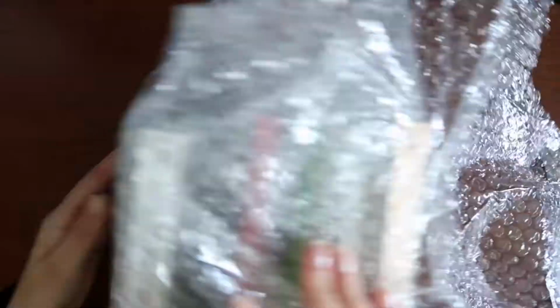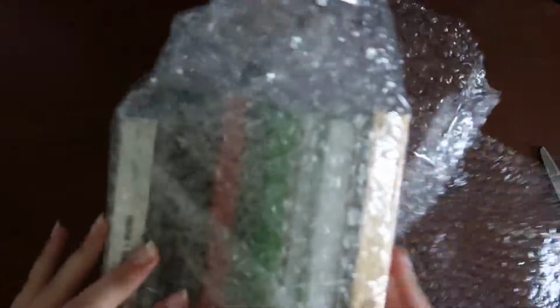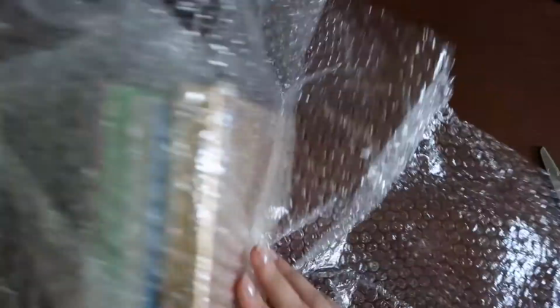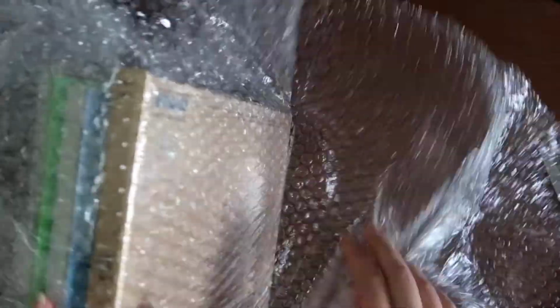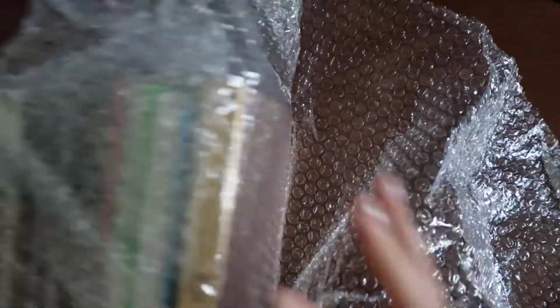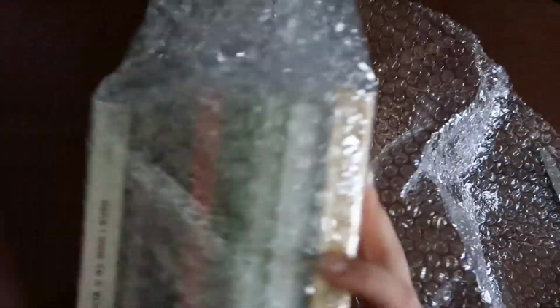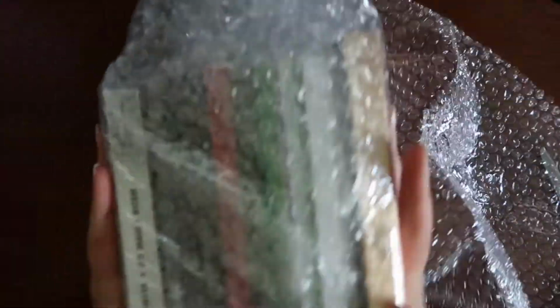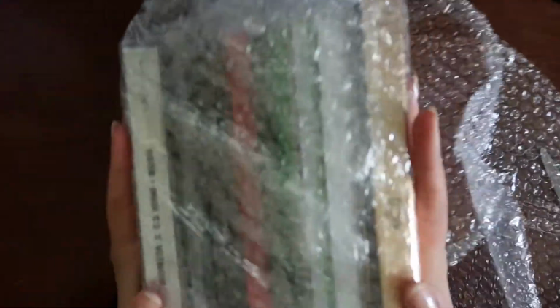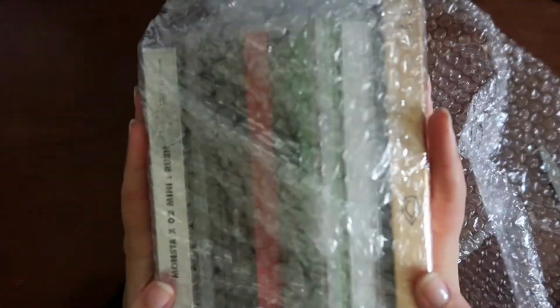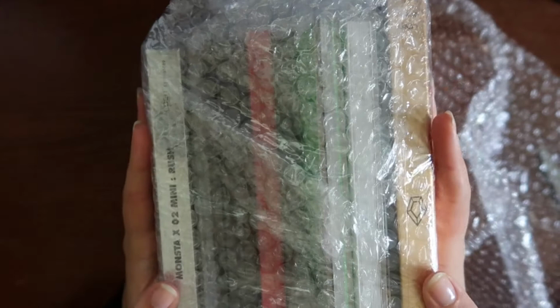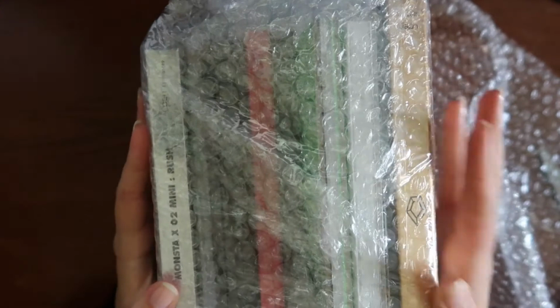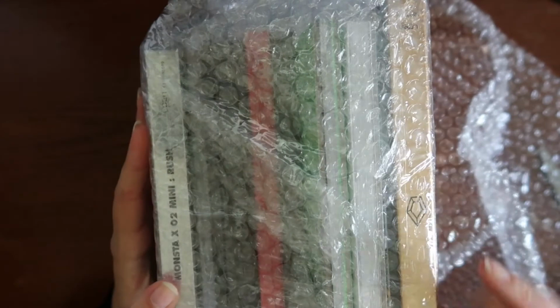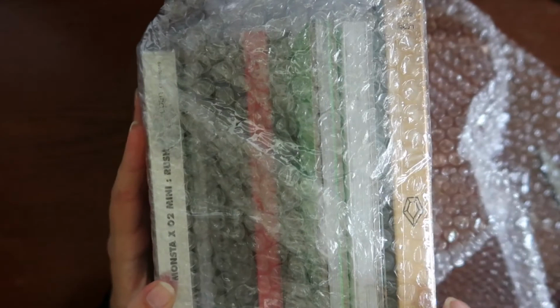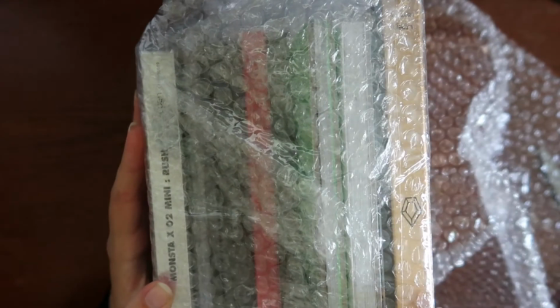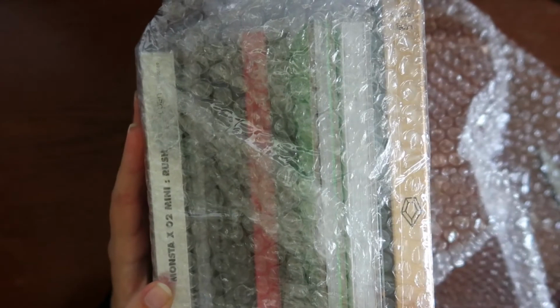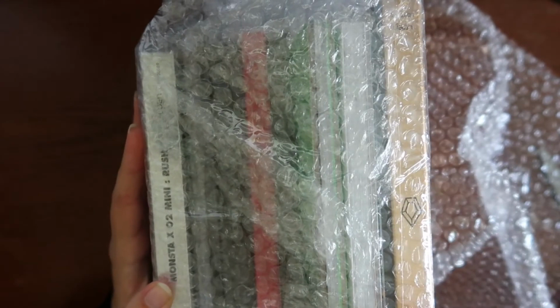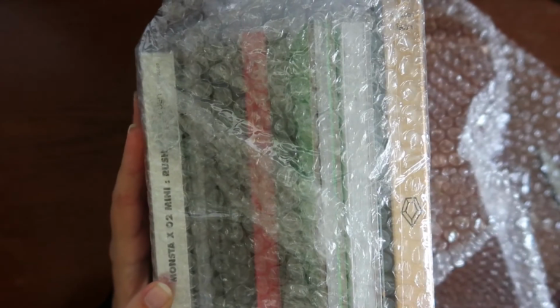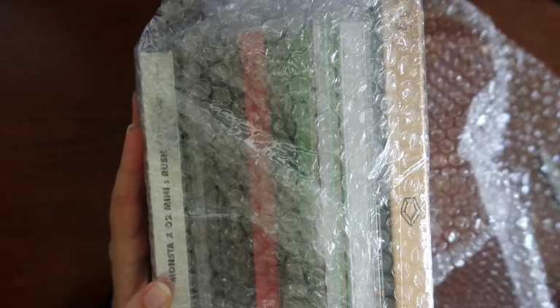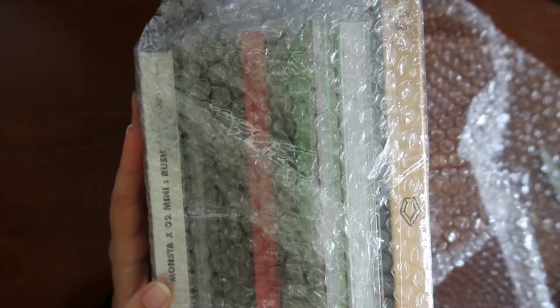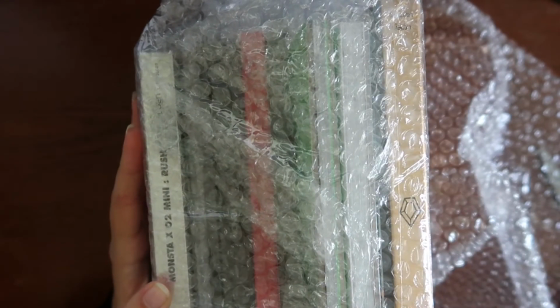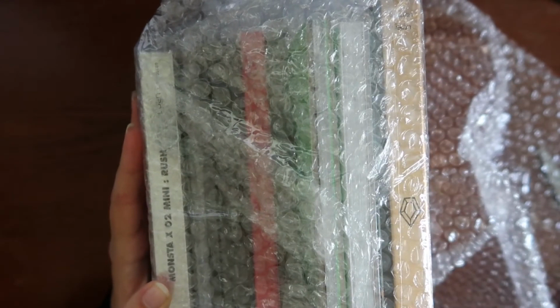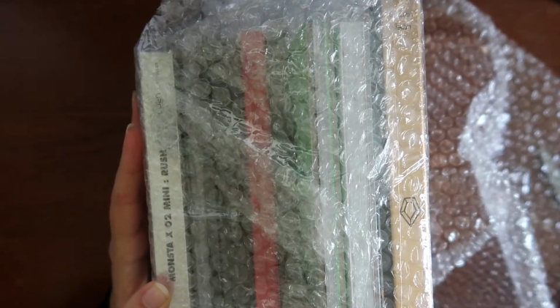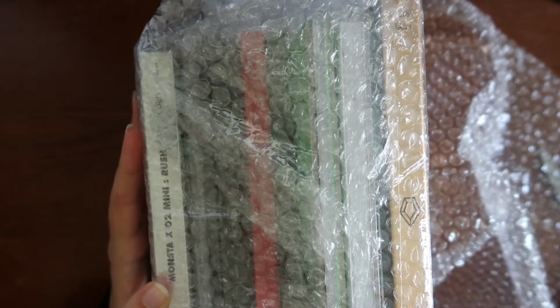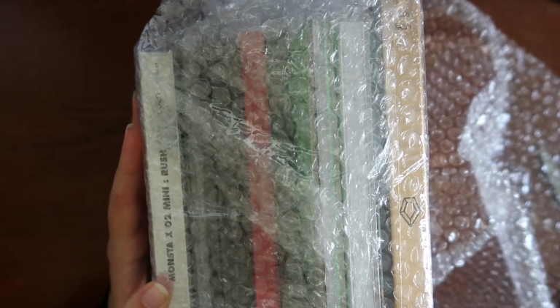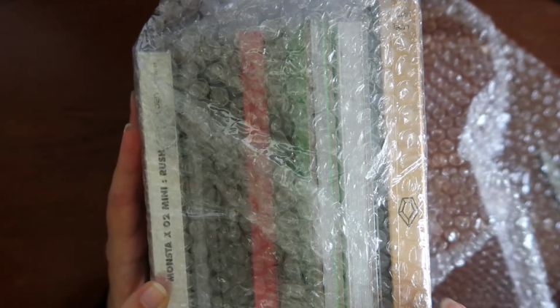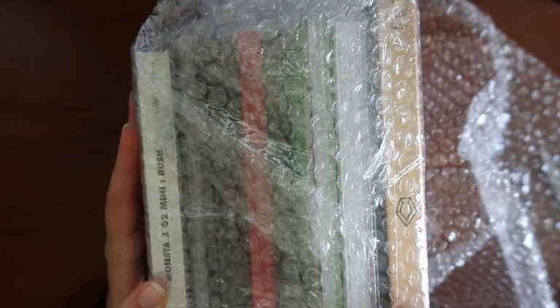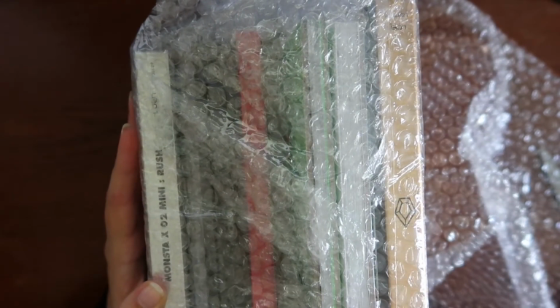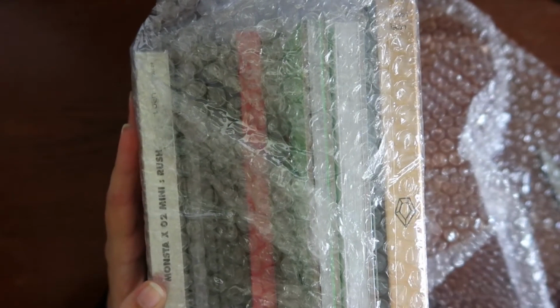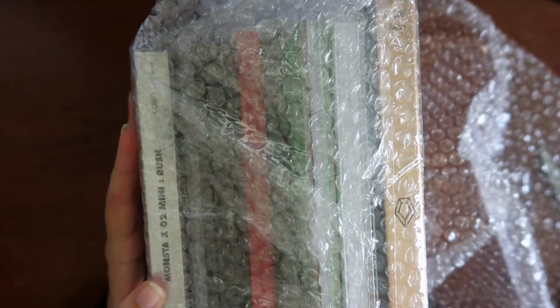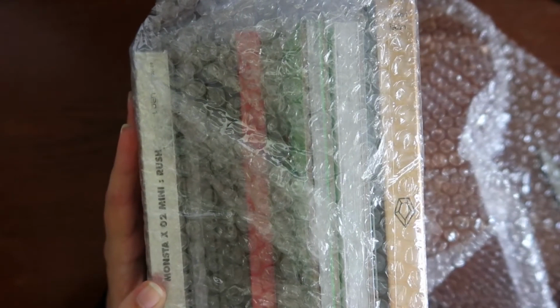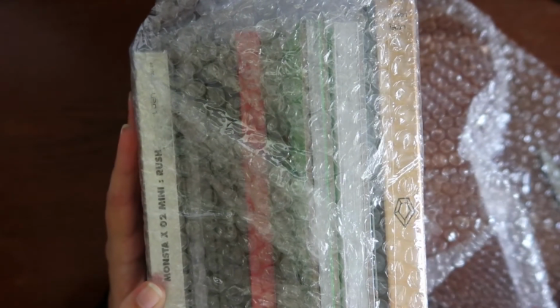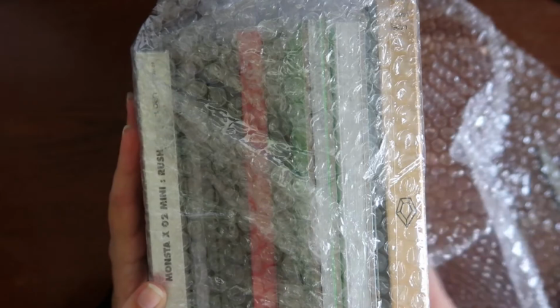I just want to make a note — I like how they put everything in the packaging in the exact same order that I put it in the cart. Isn't that funny?